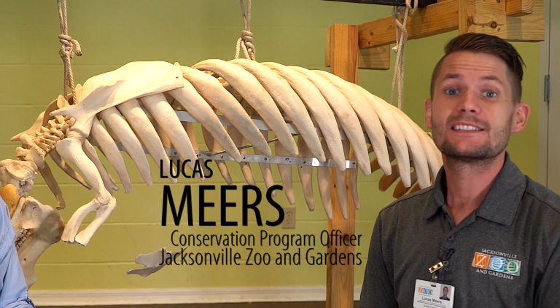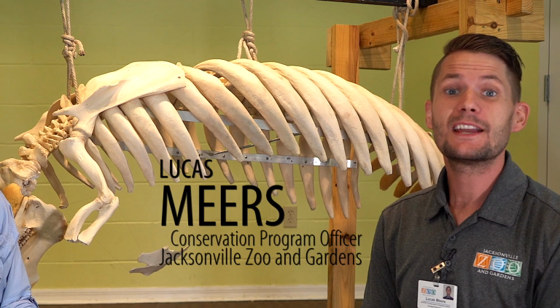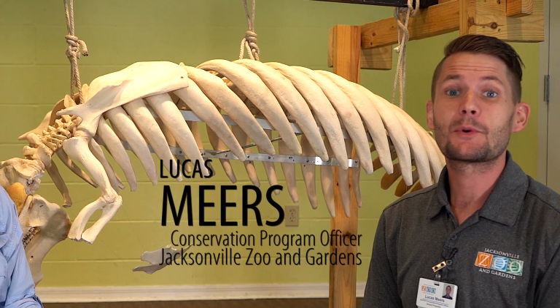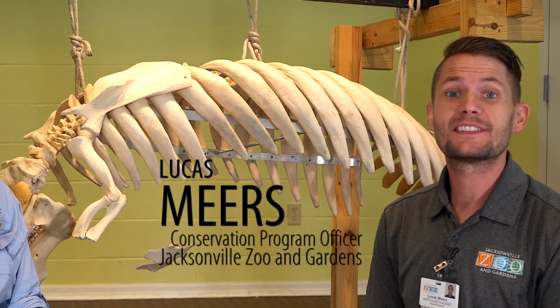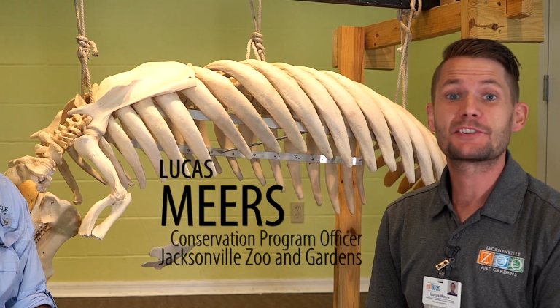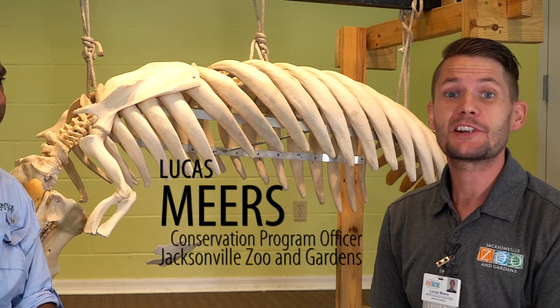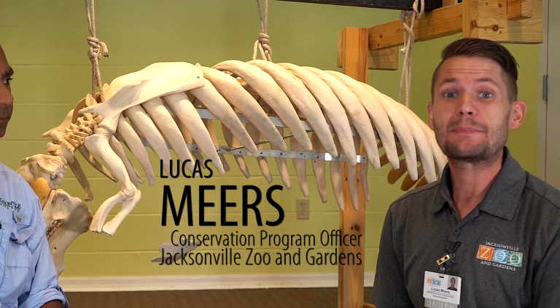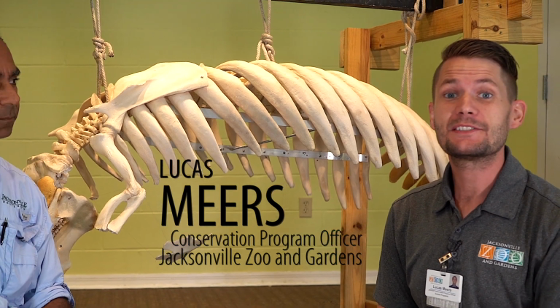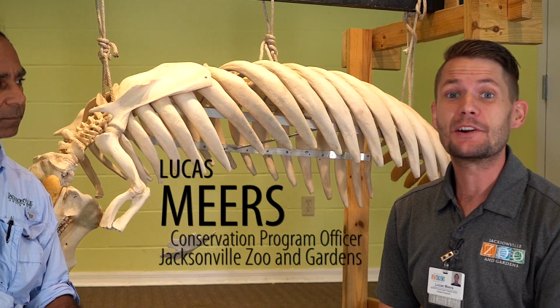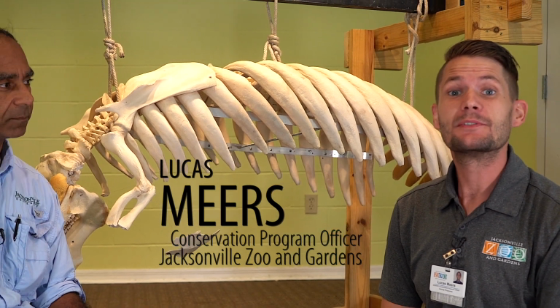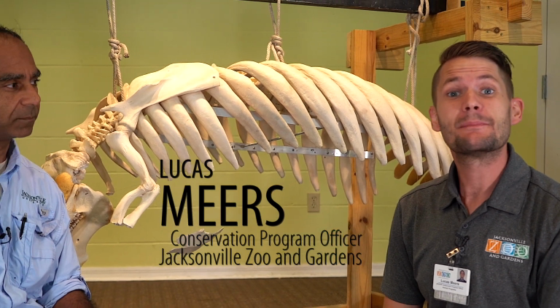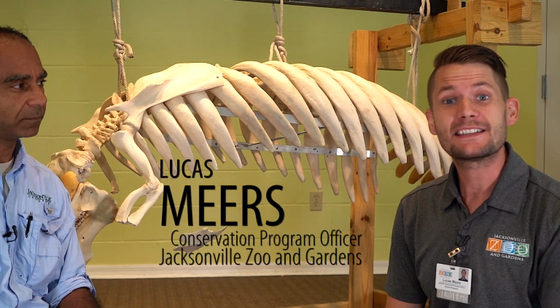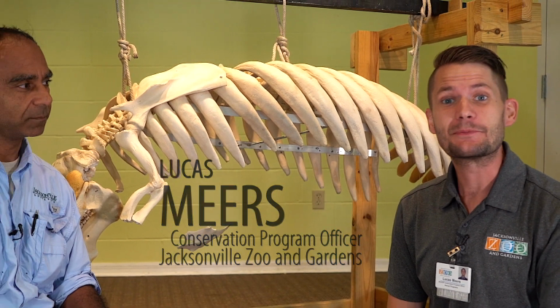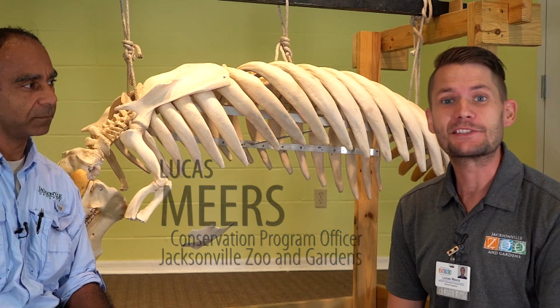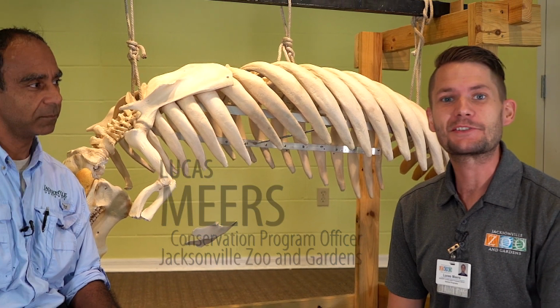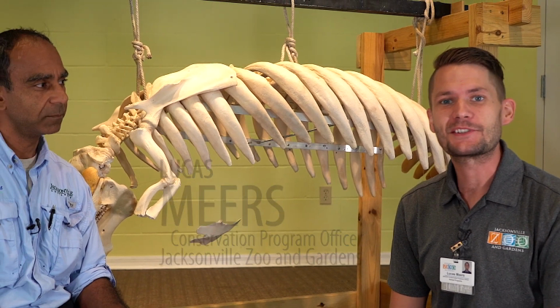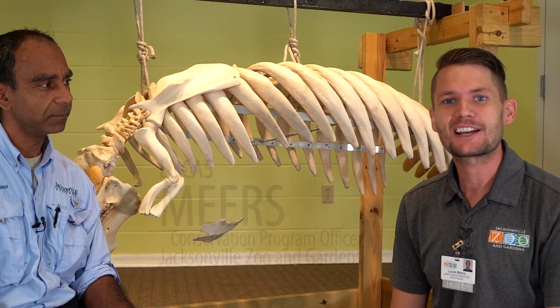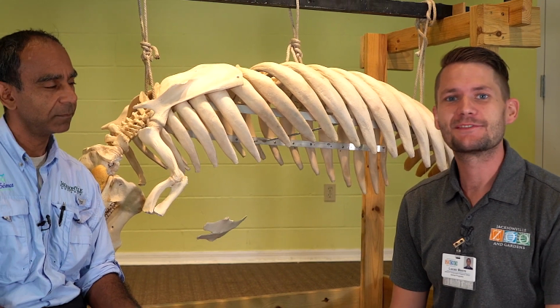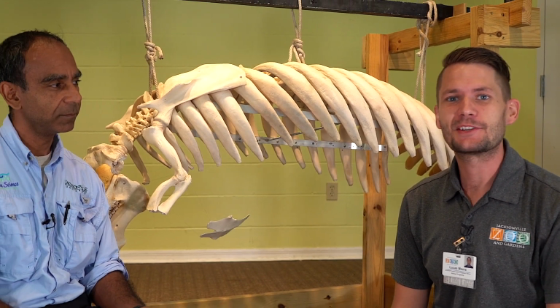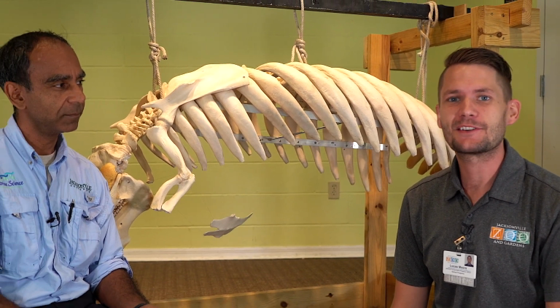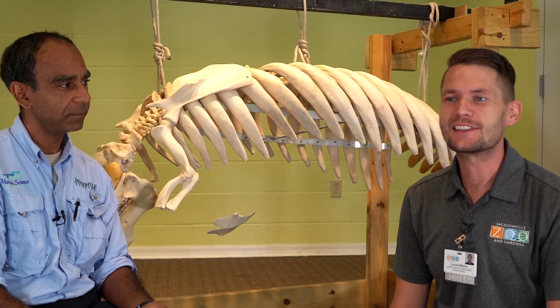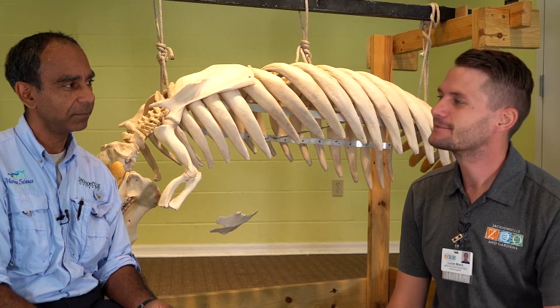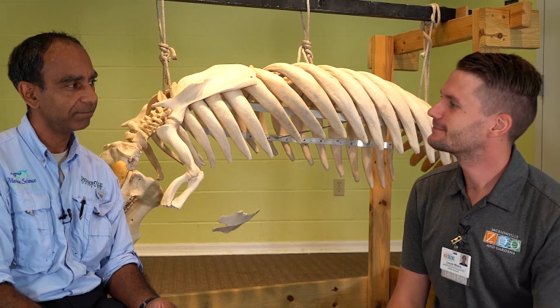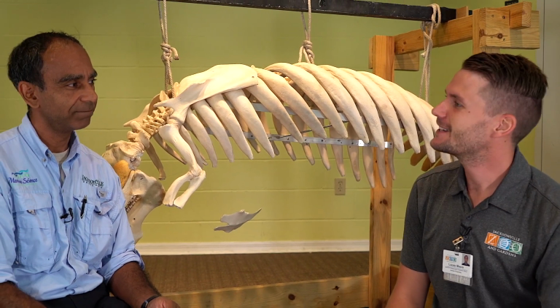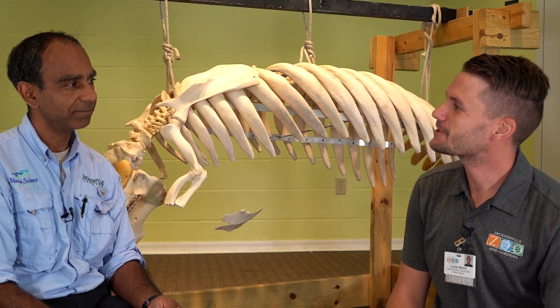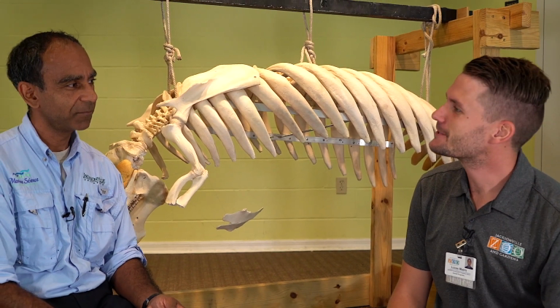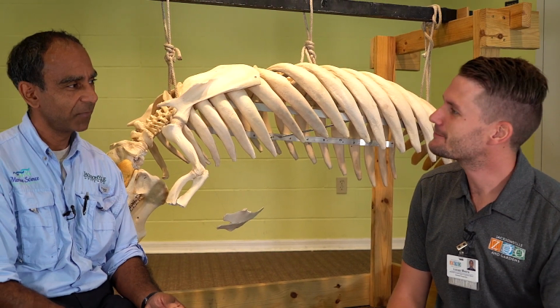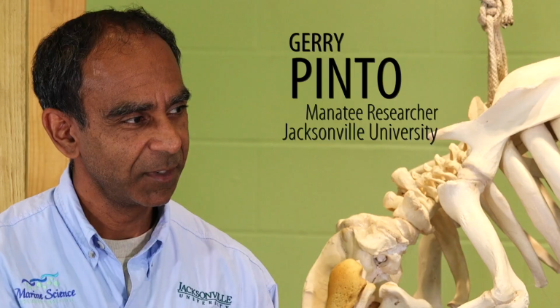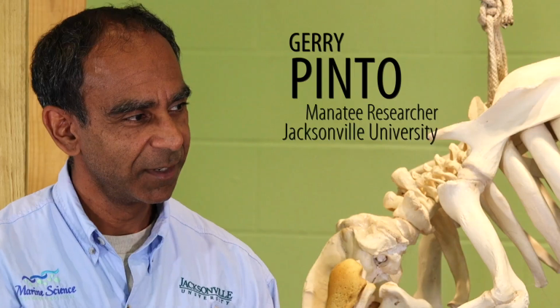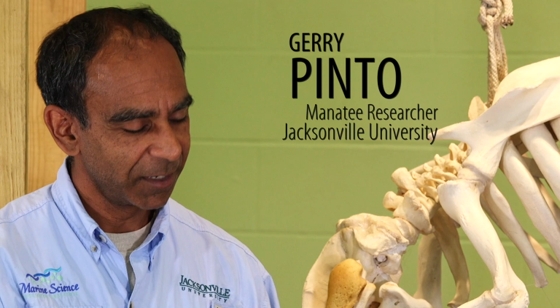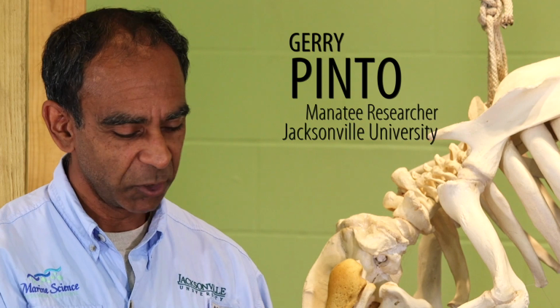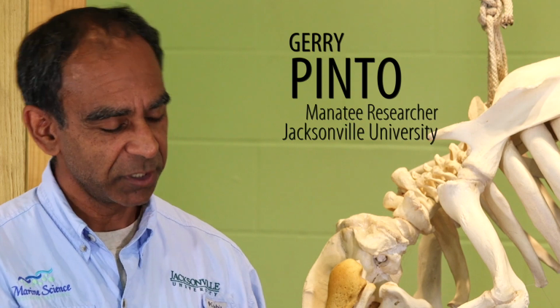Today we're with Dr. Jerry Pinto, who's a manatee researcher at Jacksonville University. Hey, Dr. Pinto. Hi, Lucas.